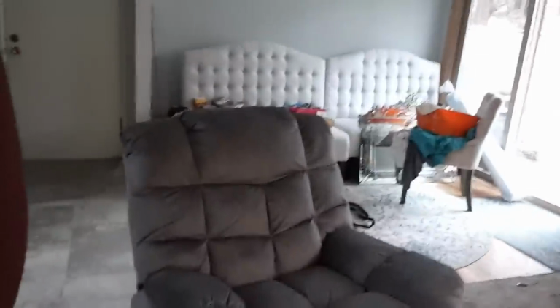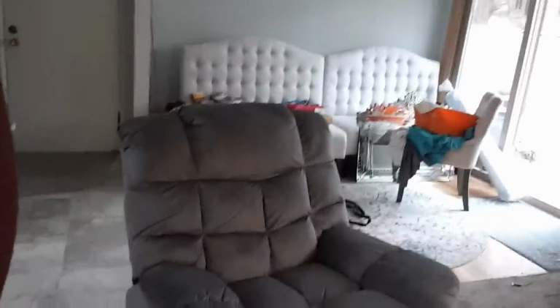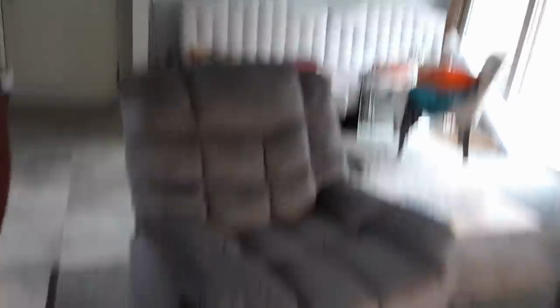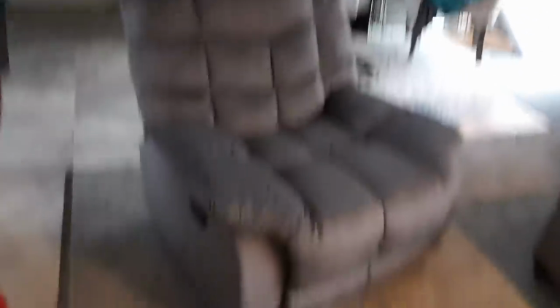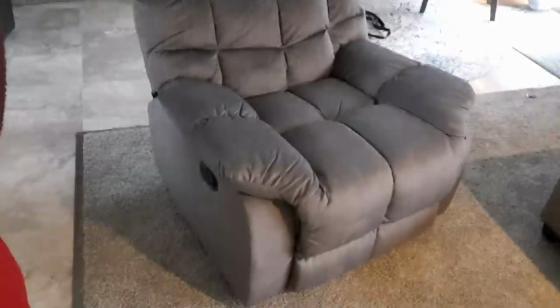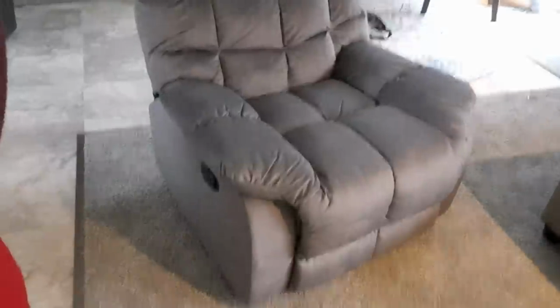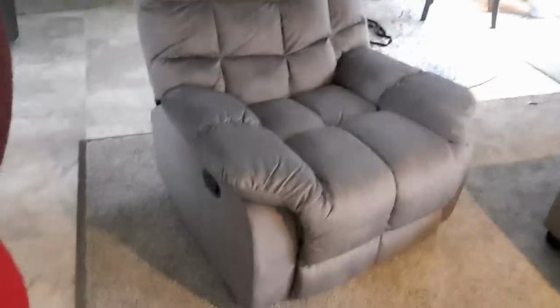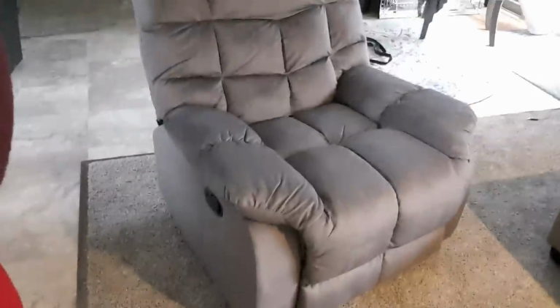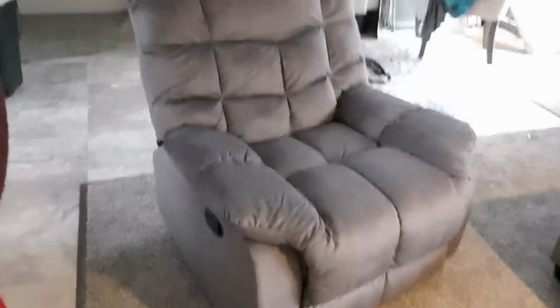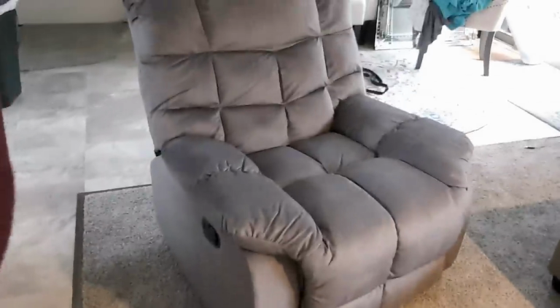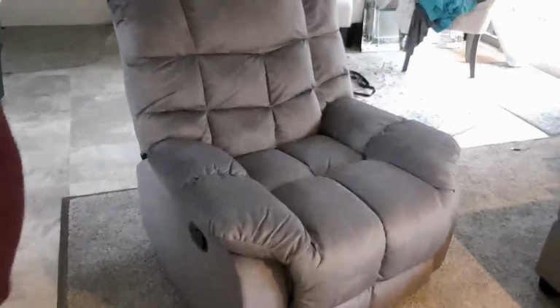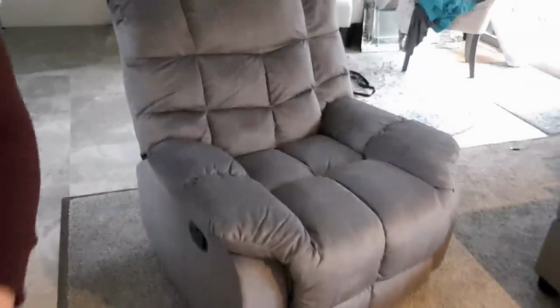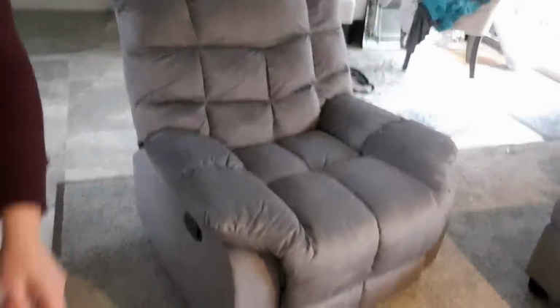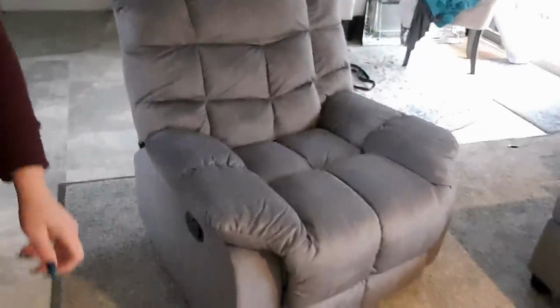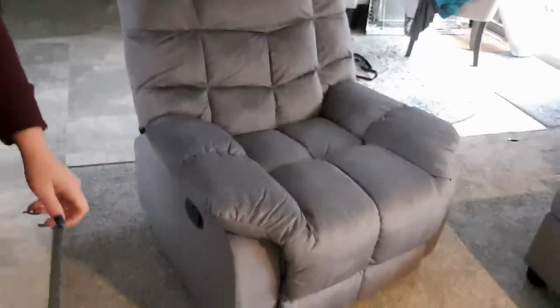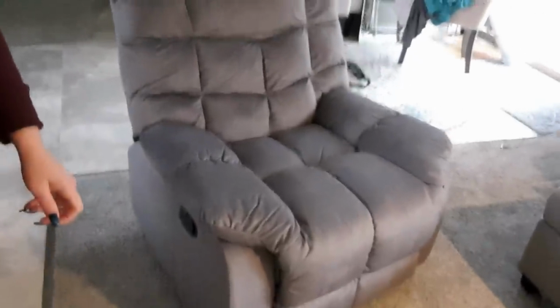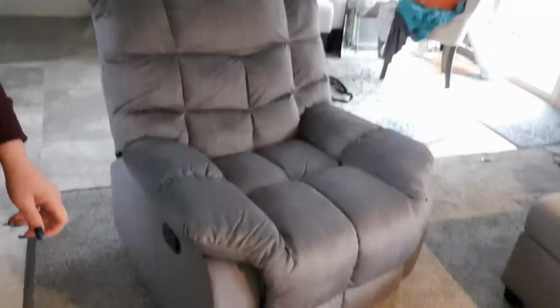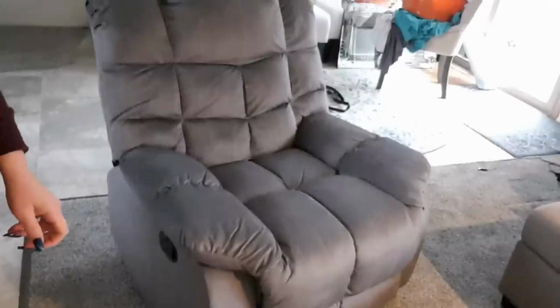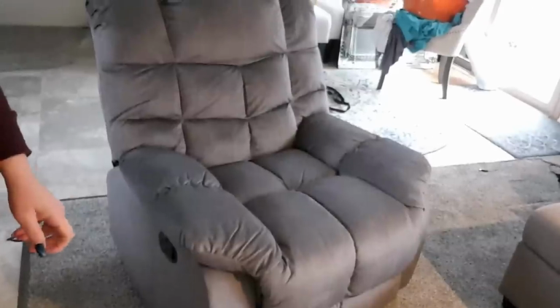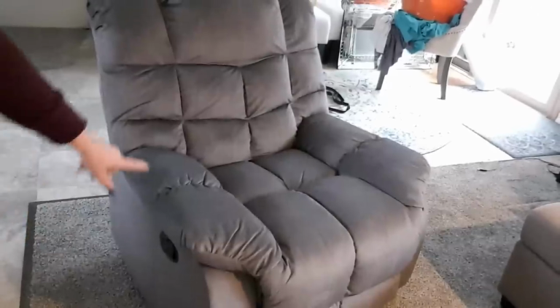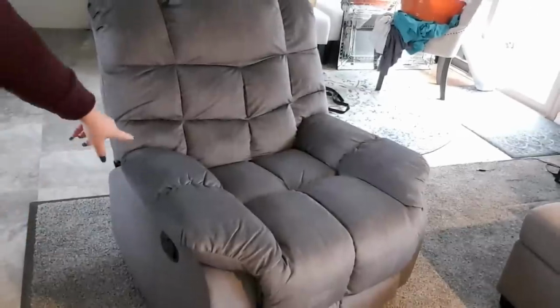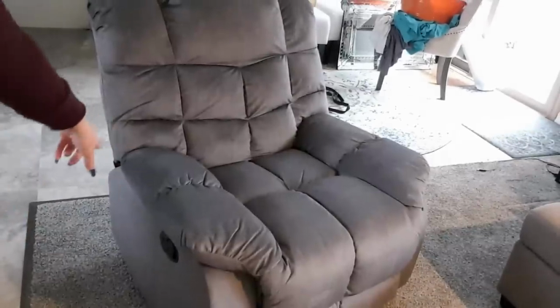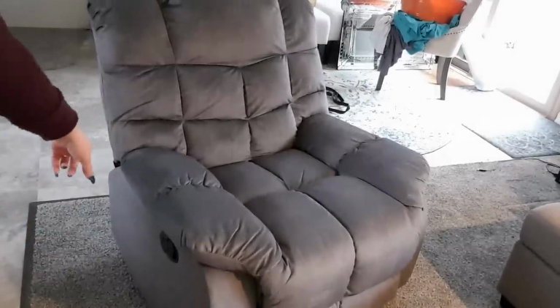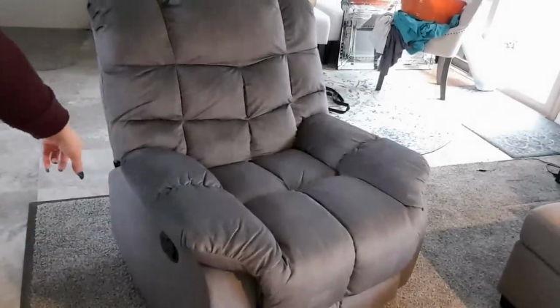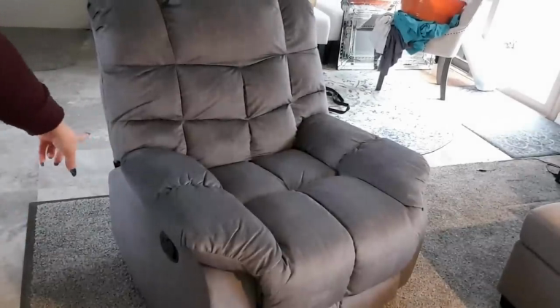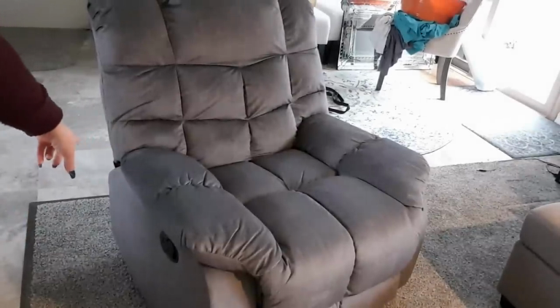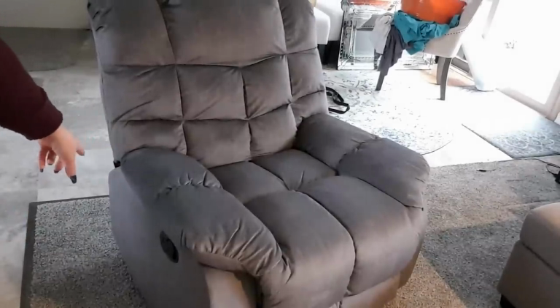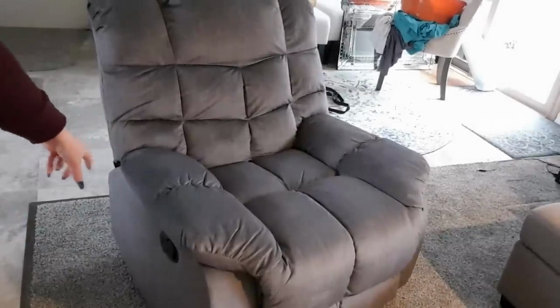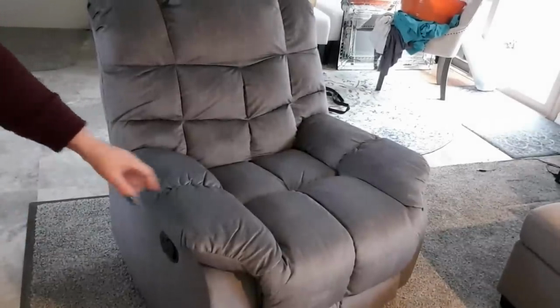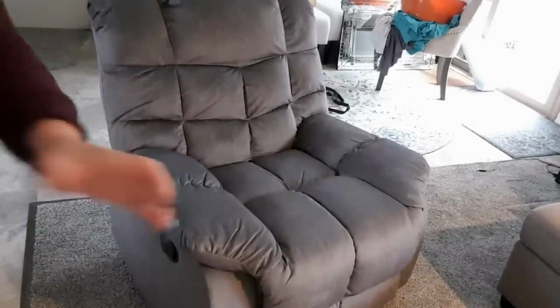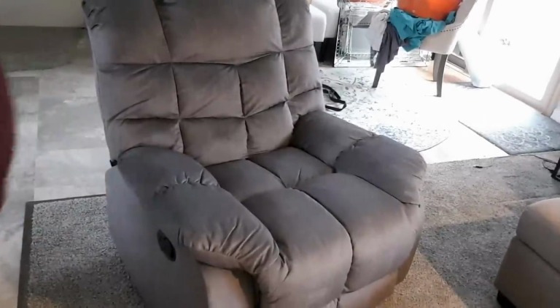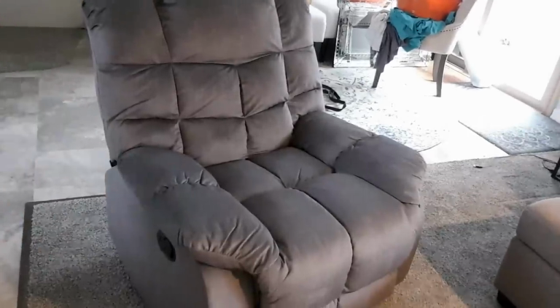Excuse my house — I'm remodeling, so this came at a perfect time. See, it has just the black cover that goes down.